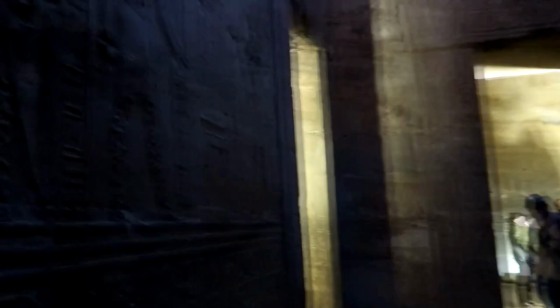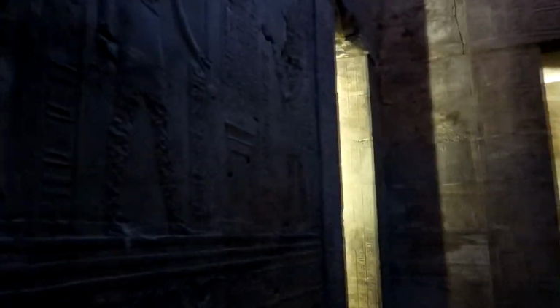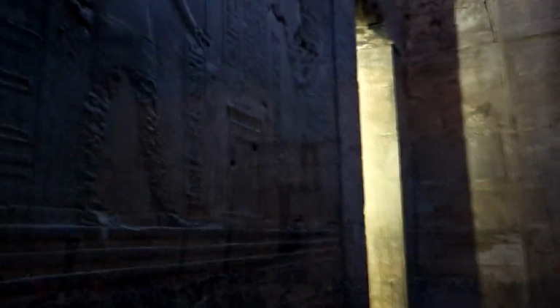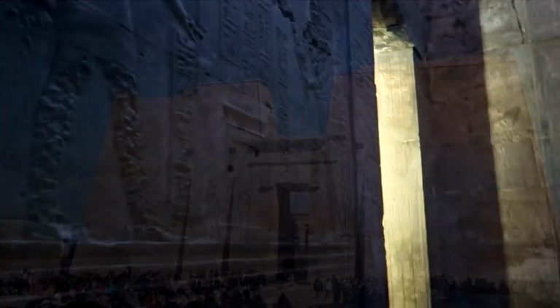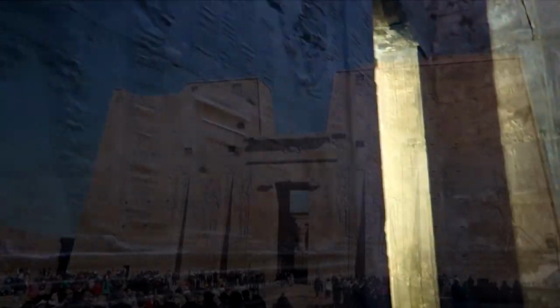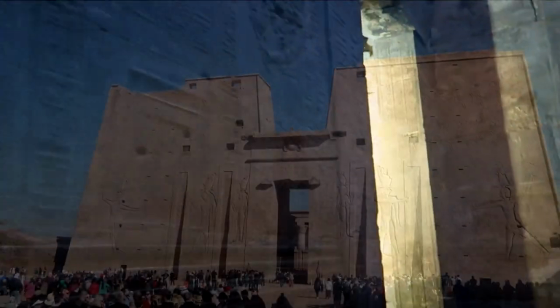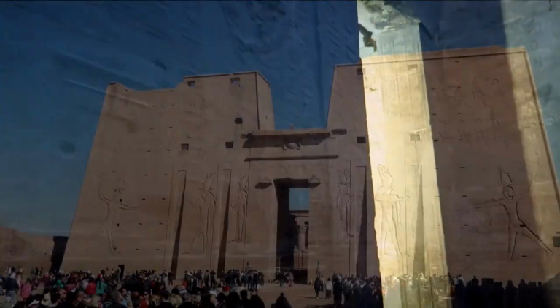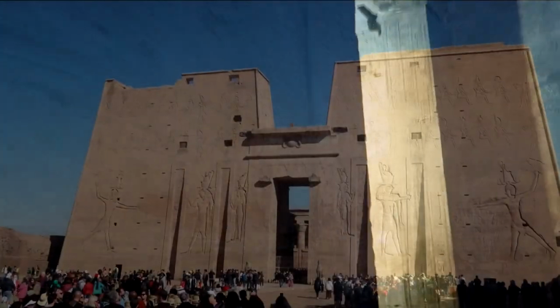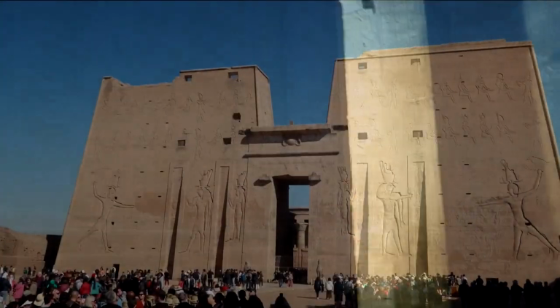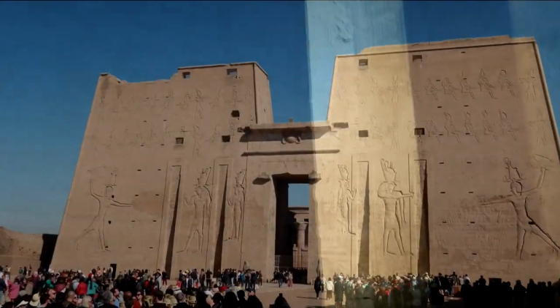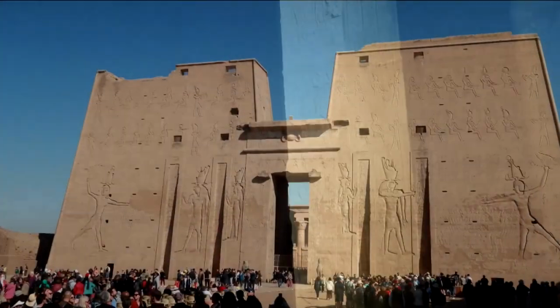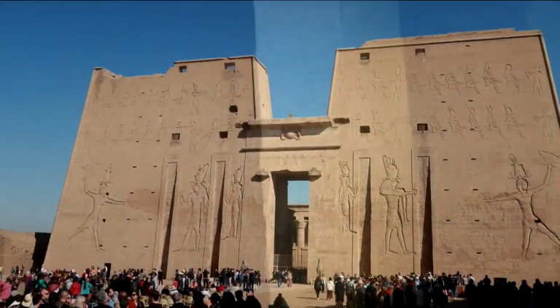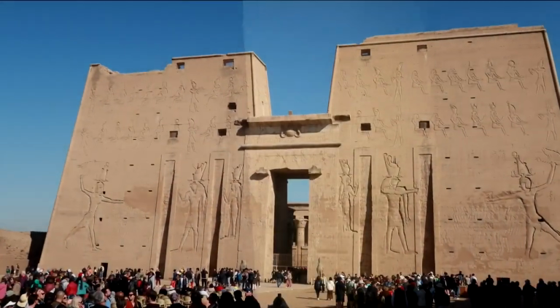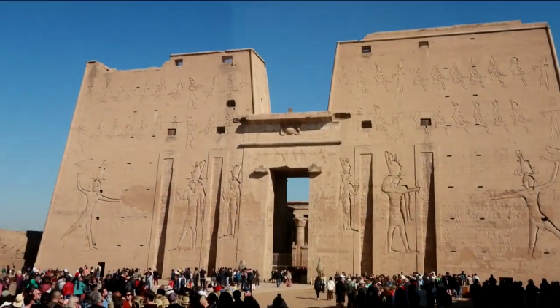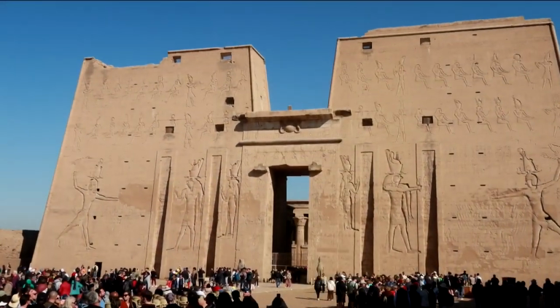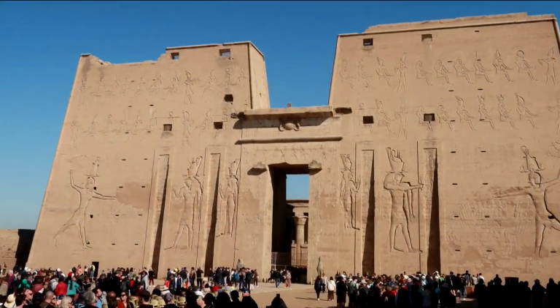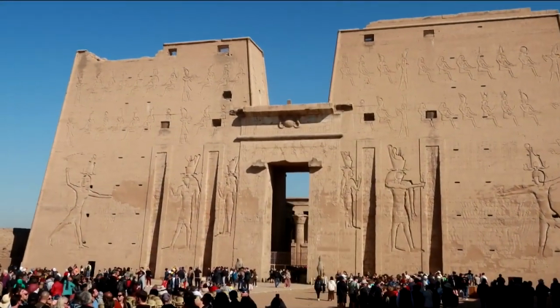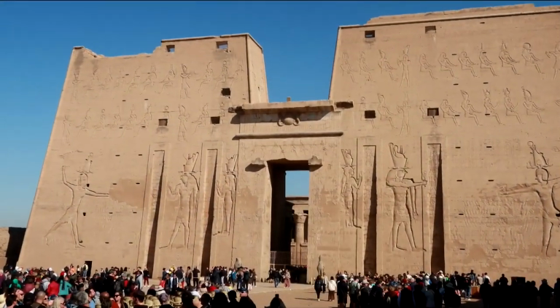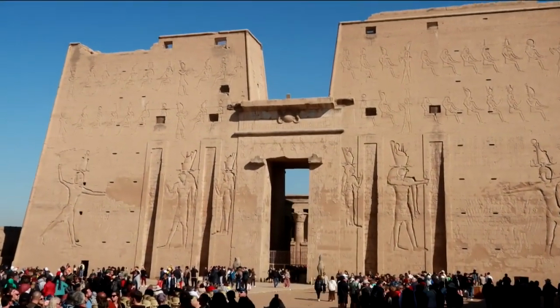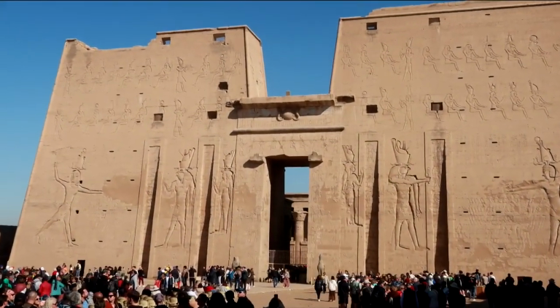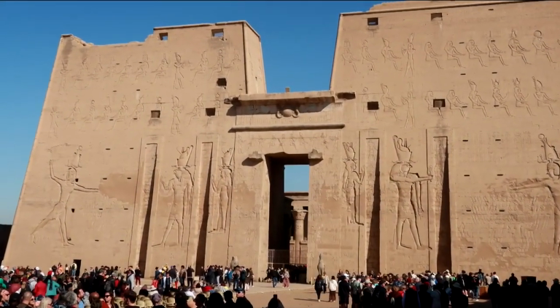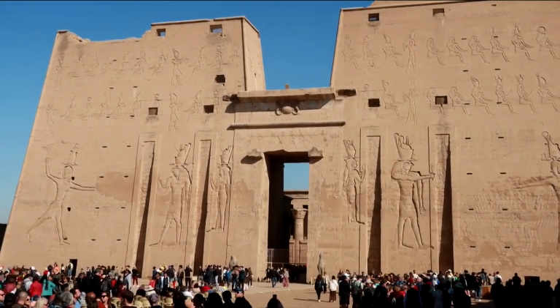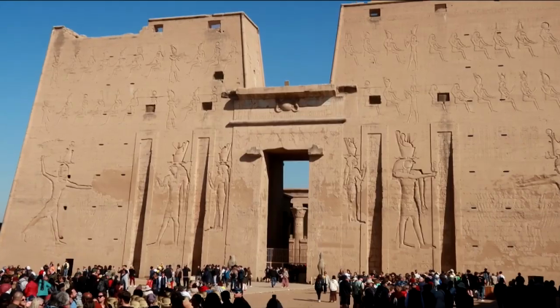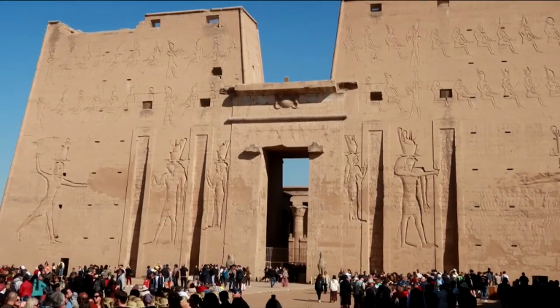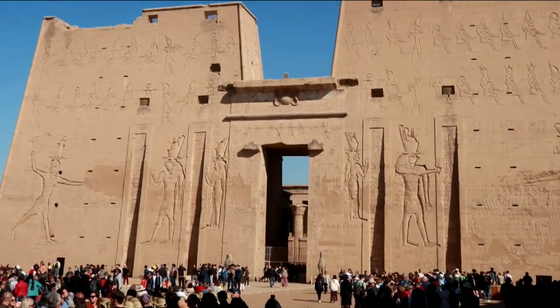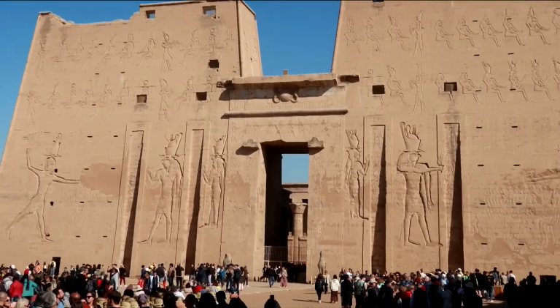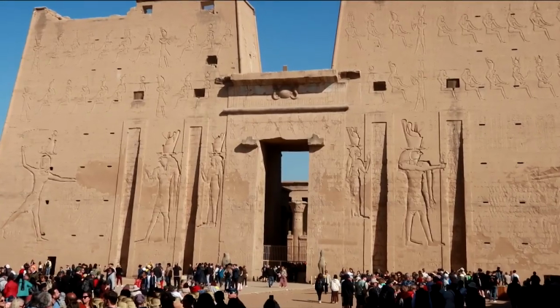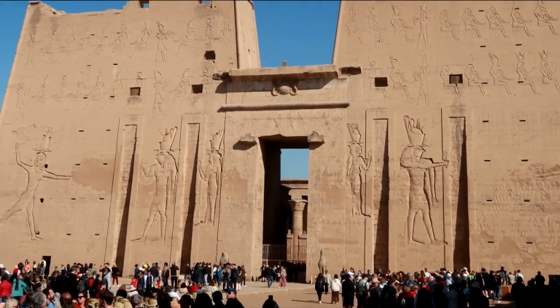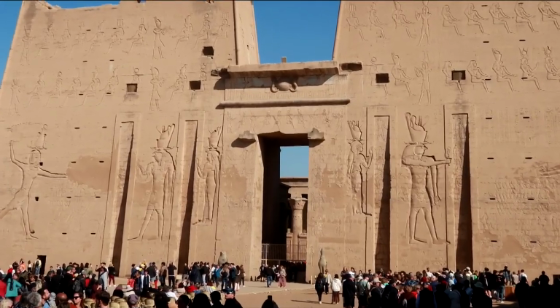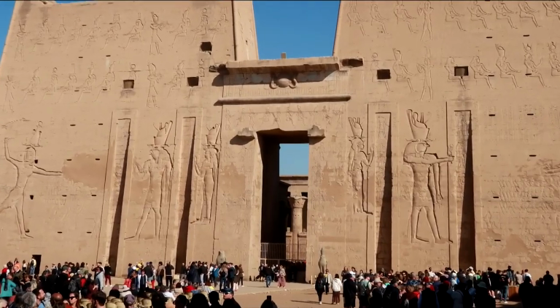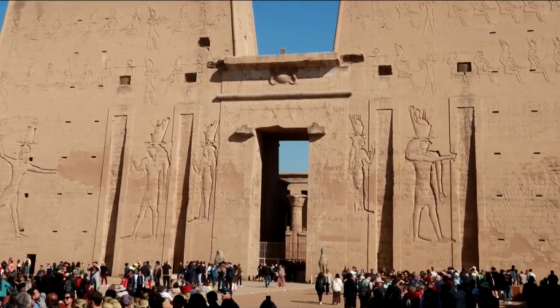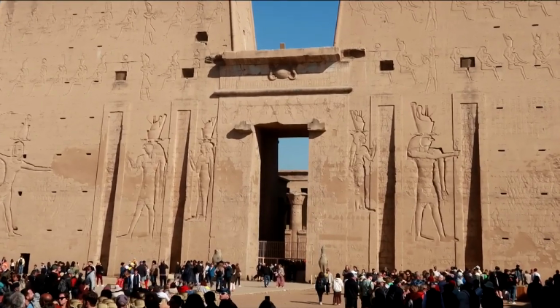Thanks for joining us on this journey through Edfu Temple. We hope you enjoyed the ride and are inspired to learn more about the amazing destinations Egypt has to offer.